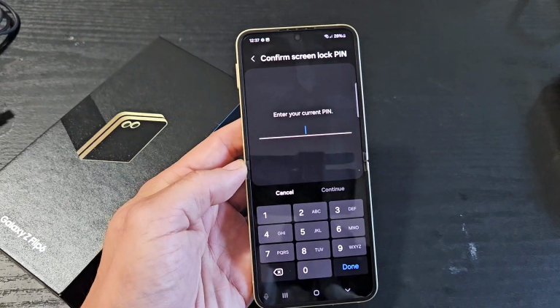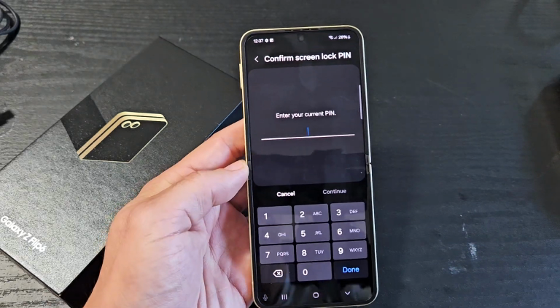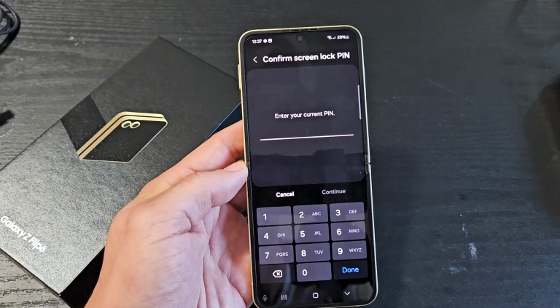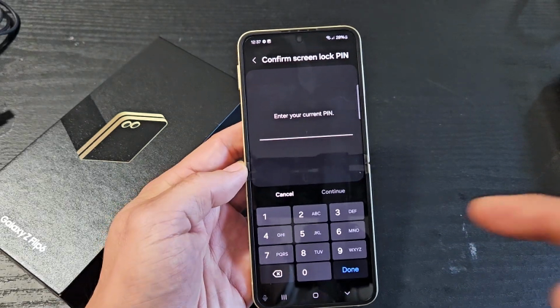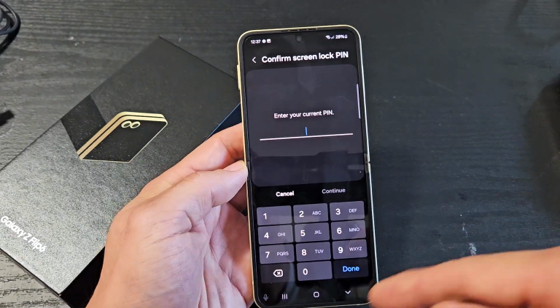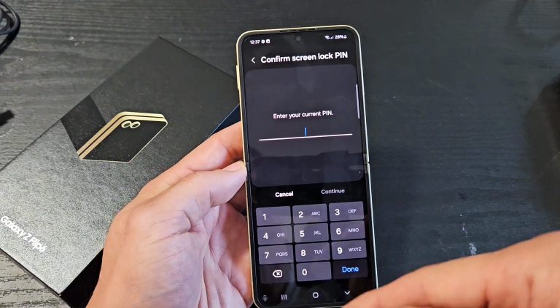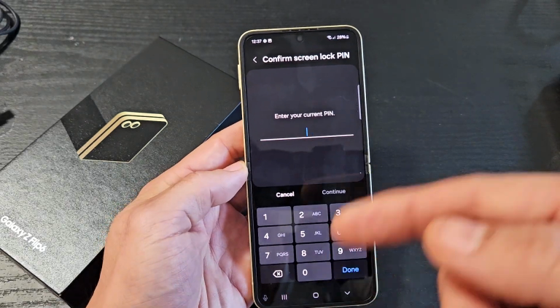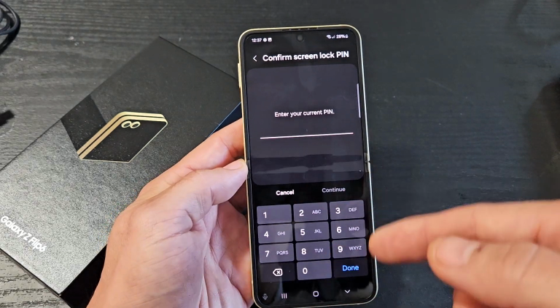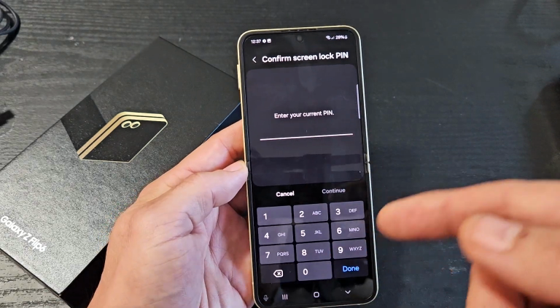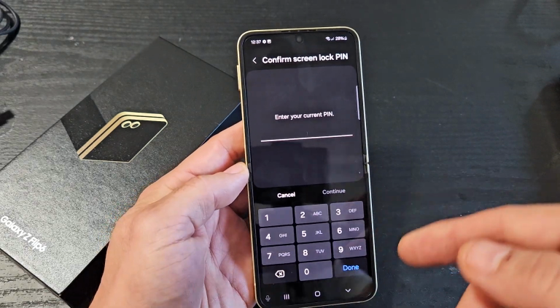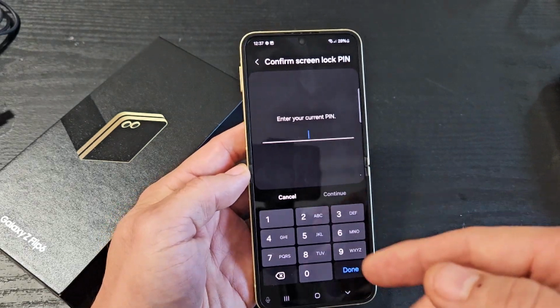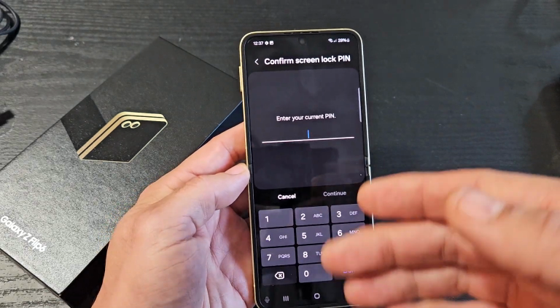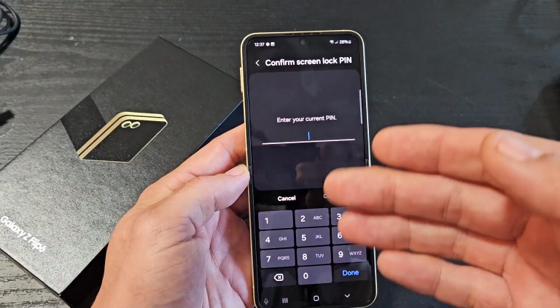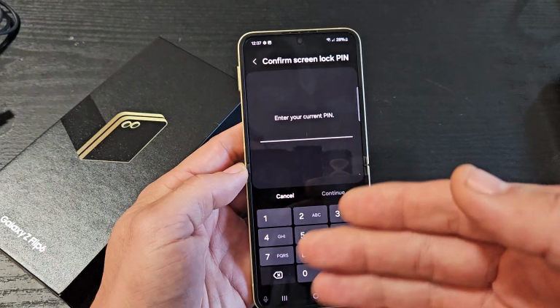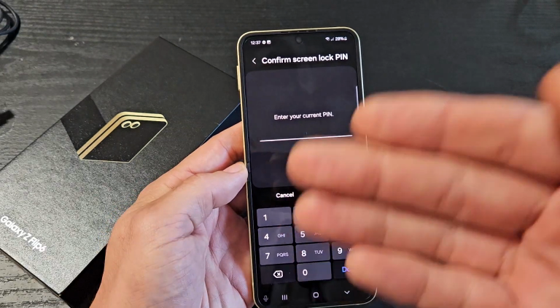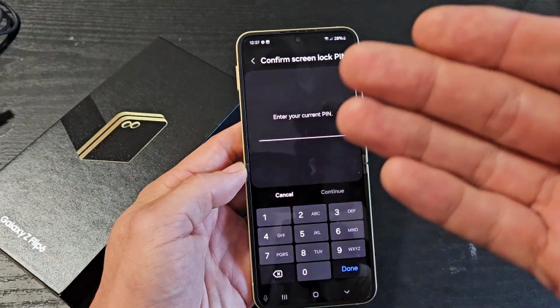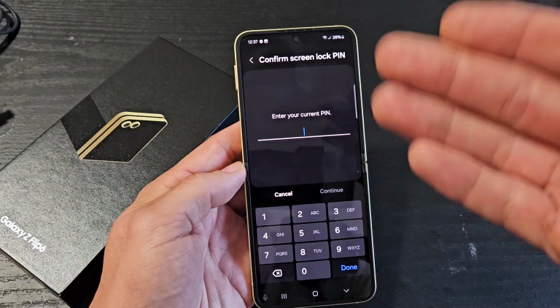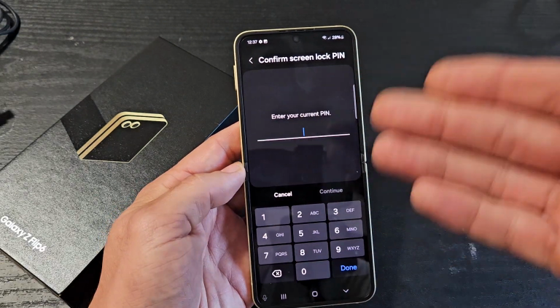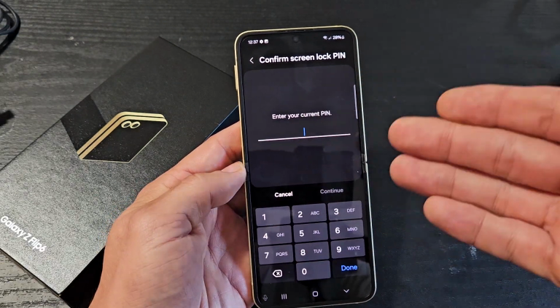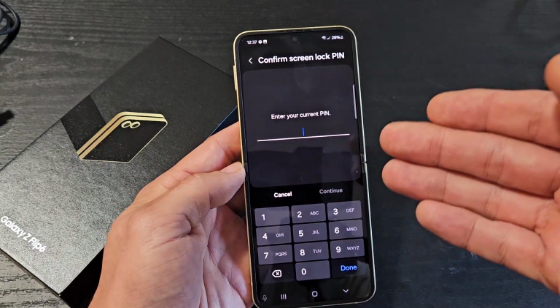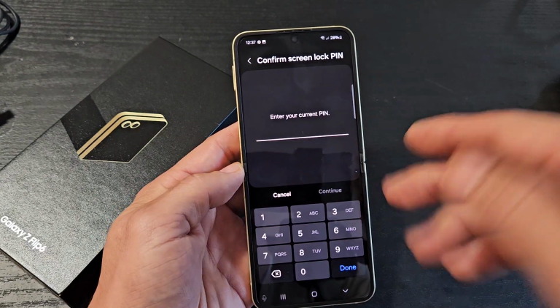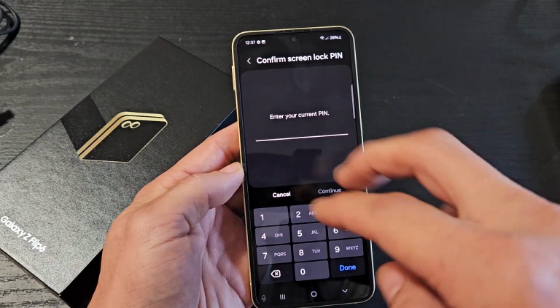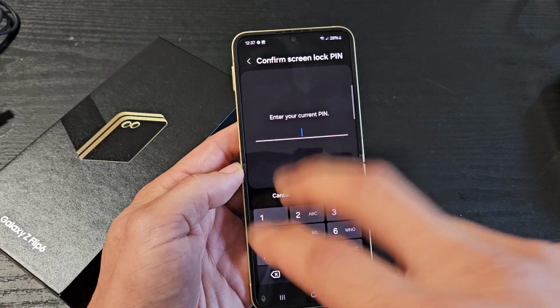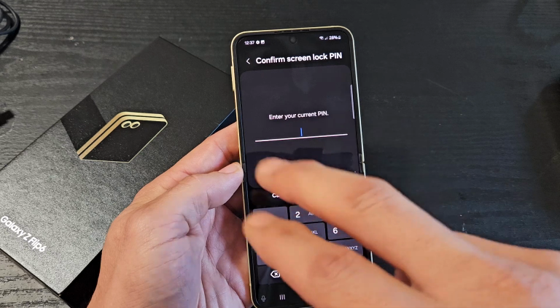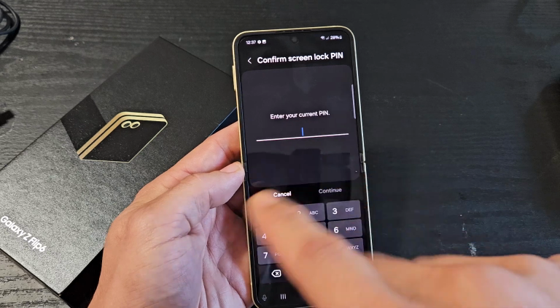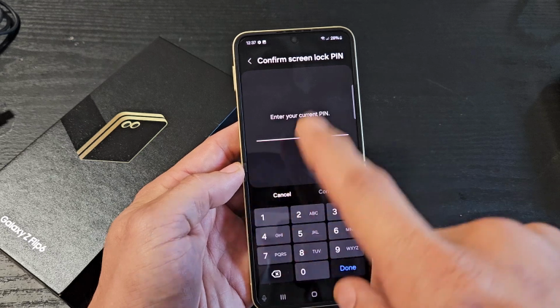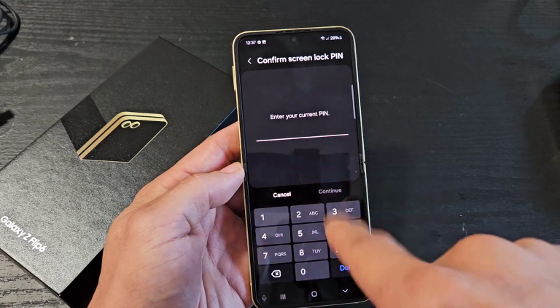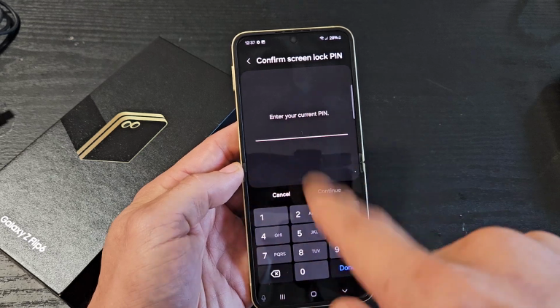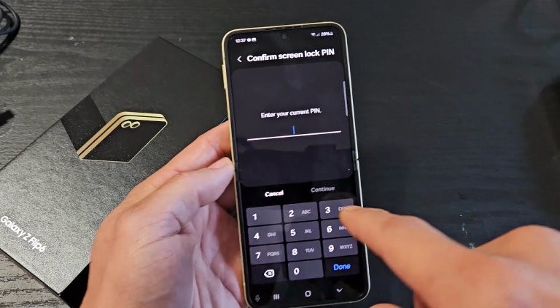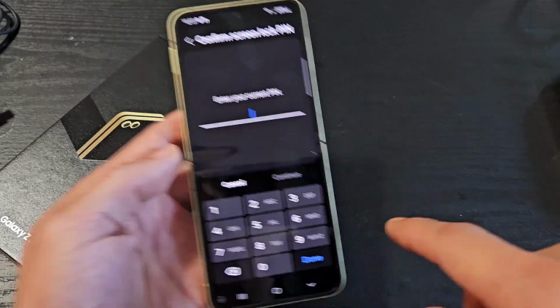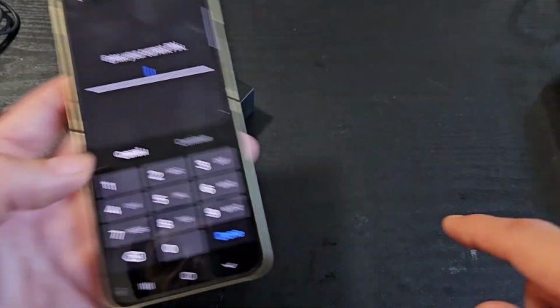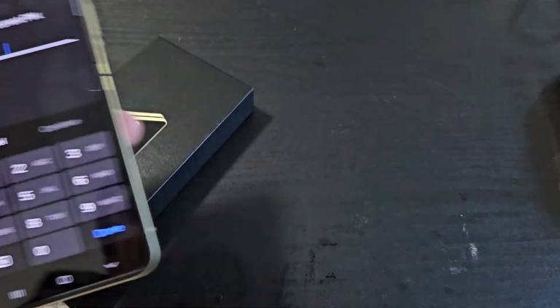From here, you have to put in your PIN or password. If you didn't make a PIN or password before, it'll ask you to make one now.